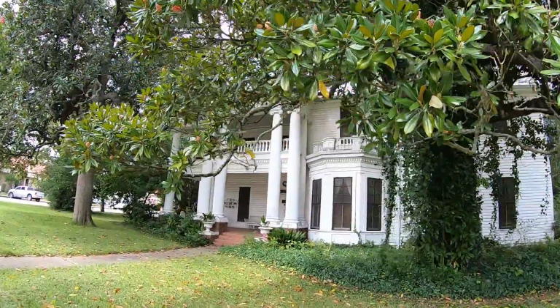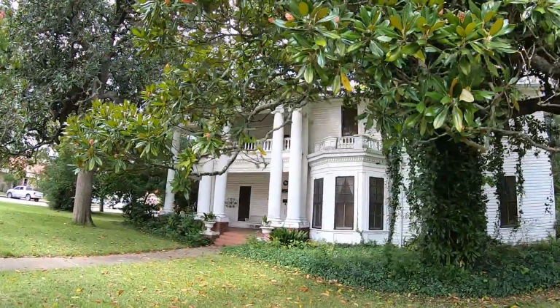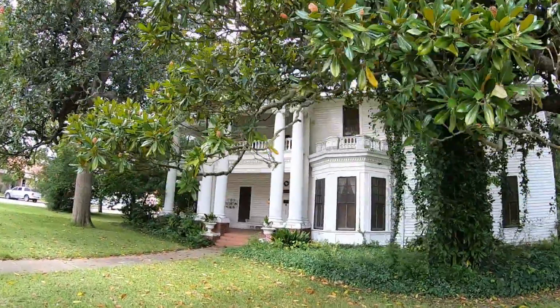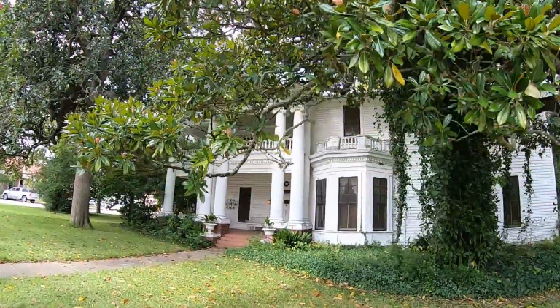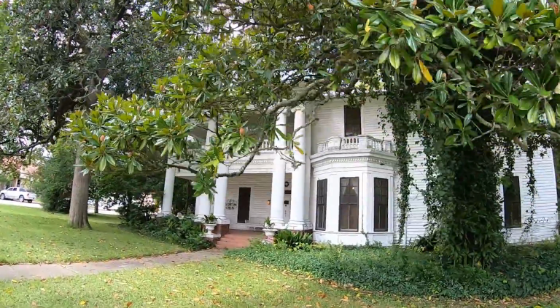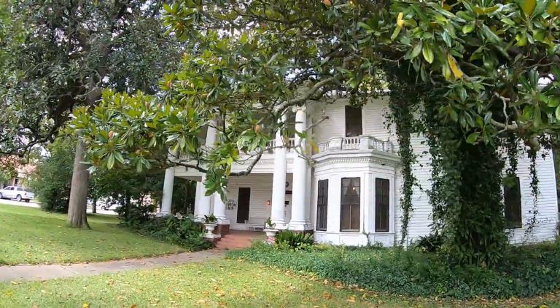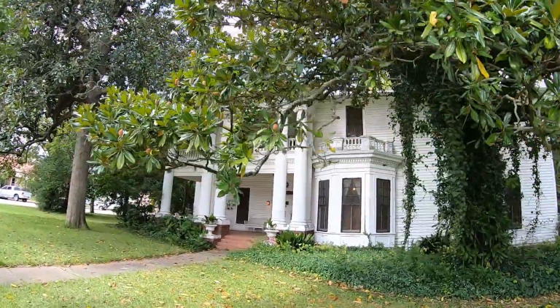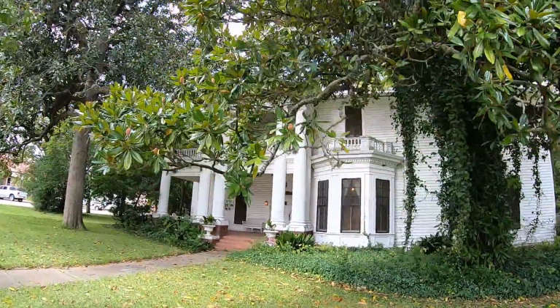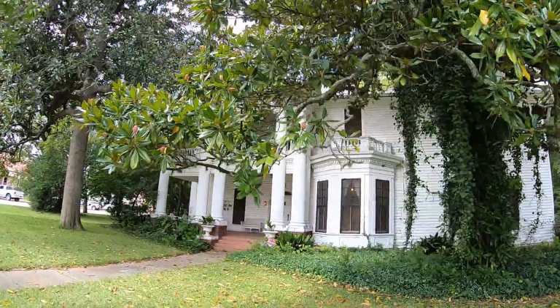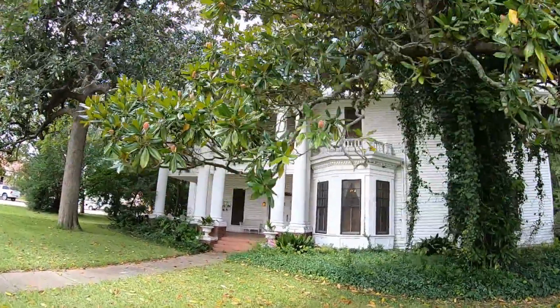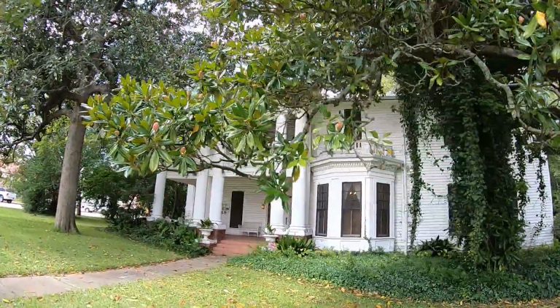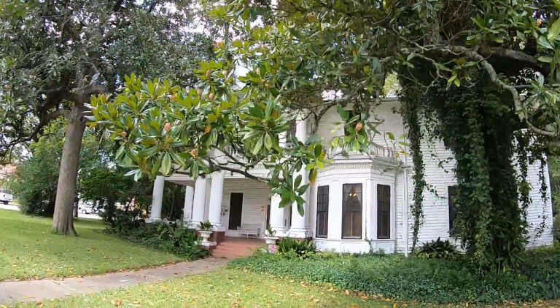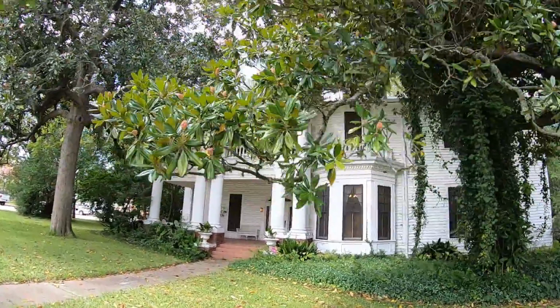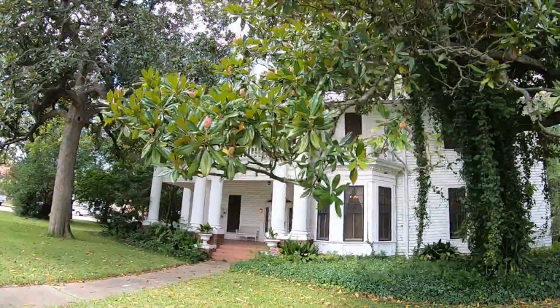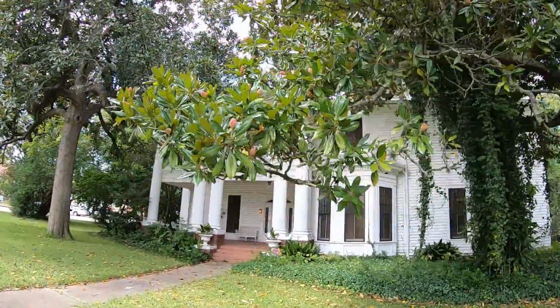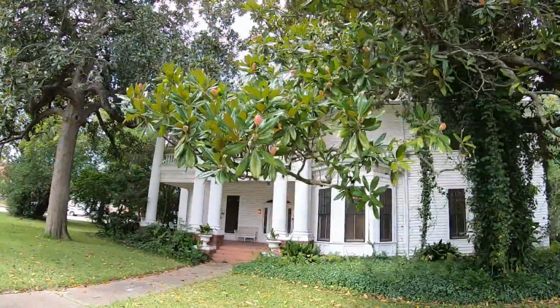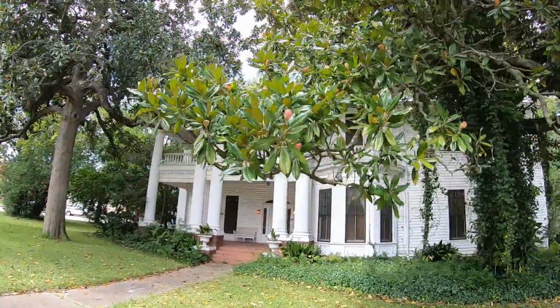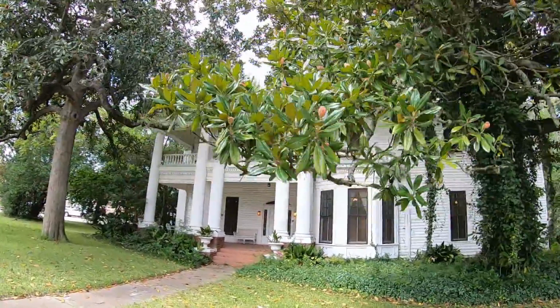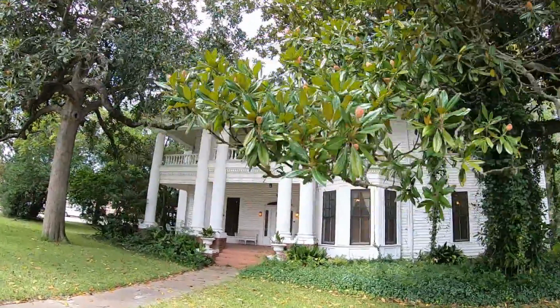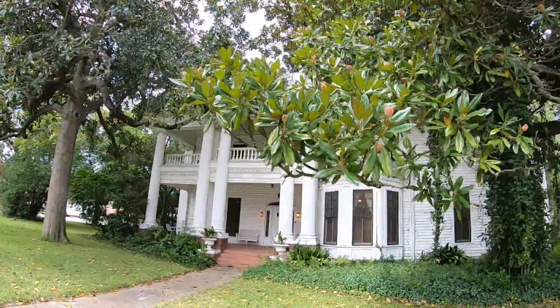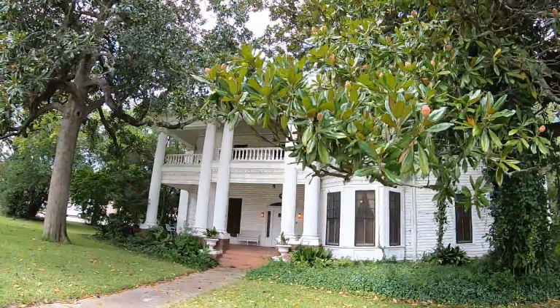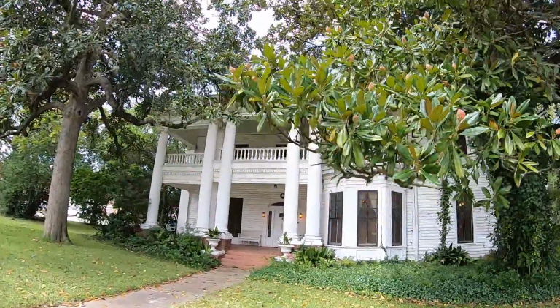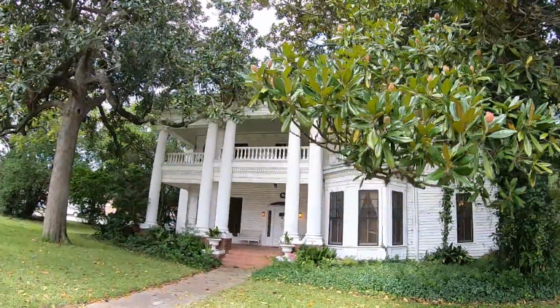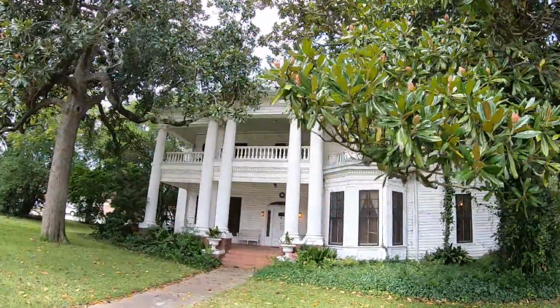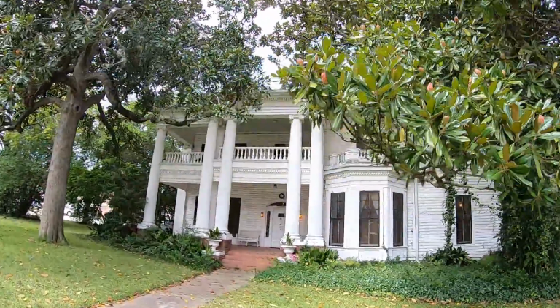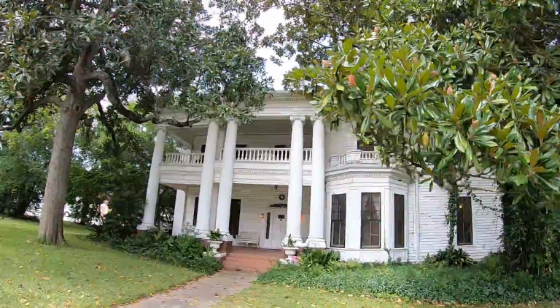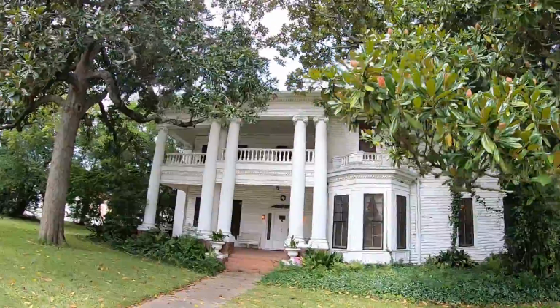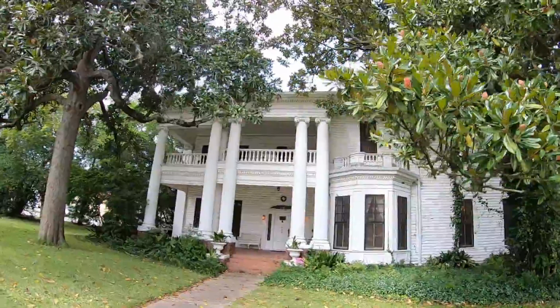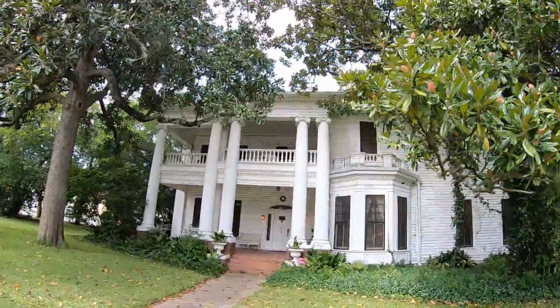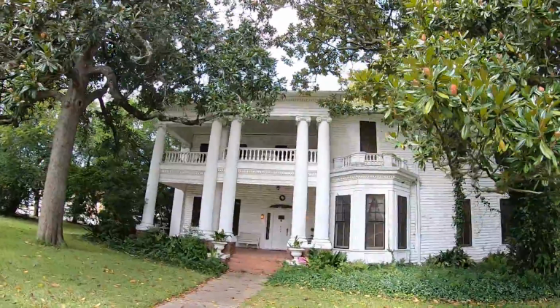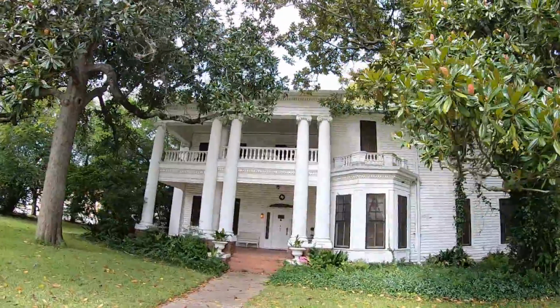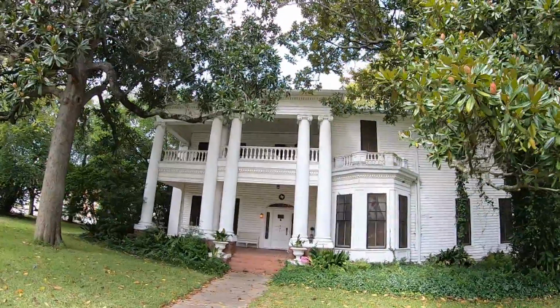Another beautiful building right here on Main Street, built in the year 1887.